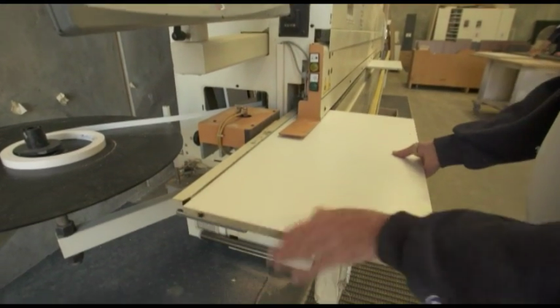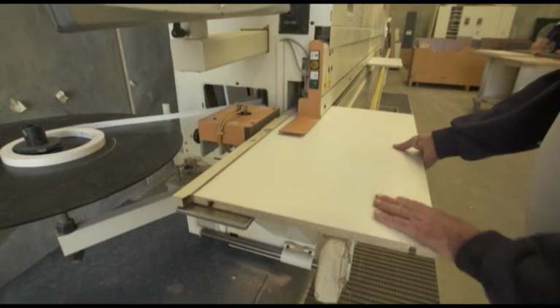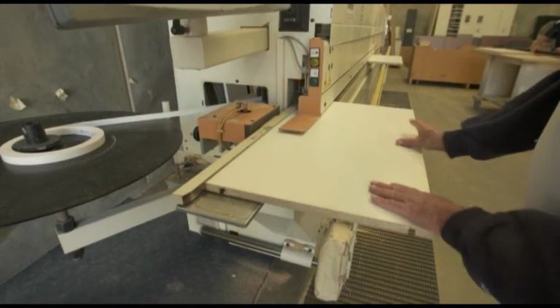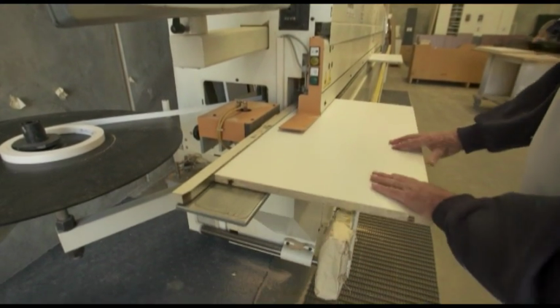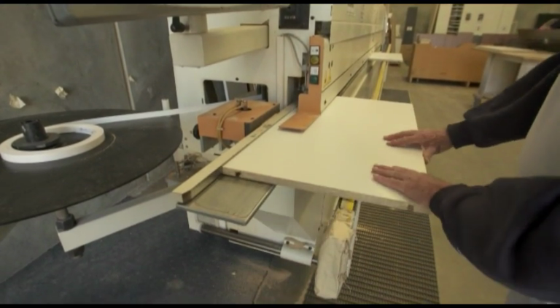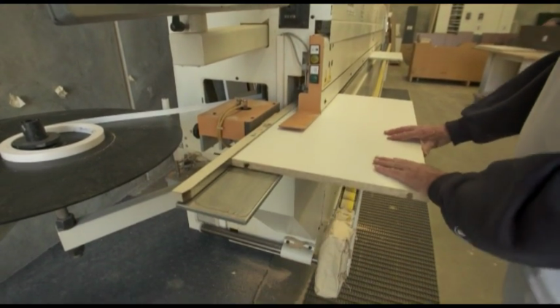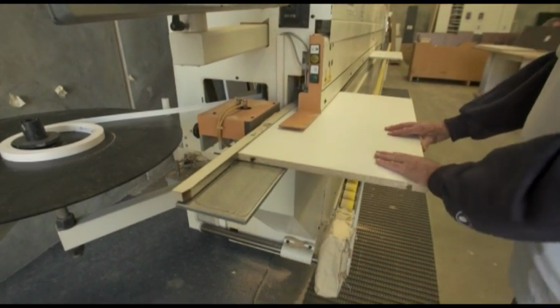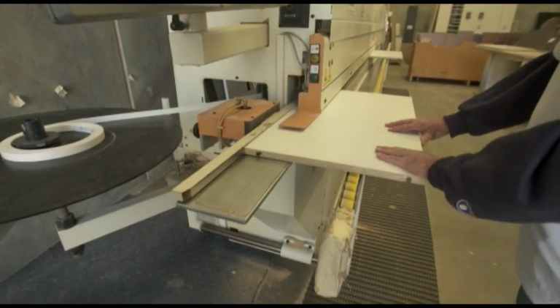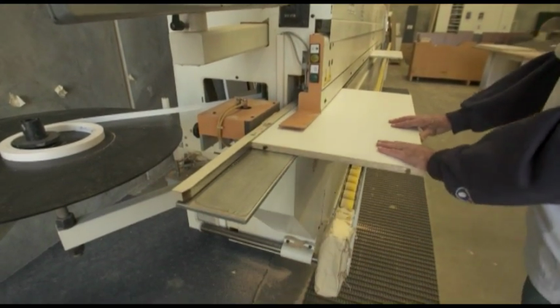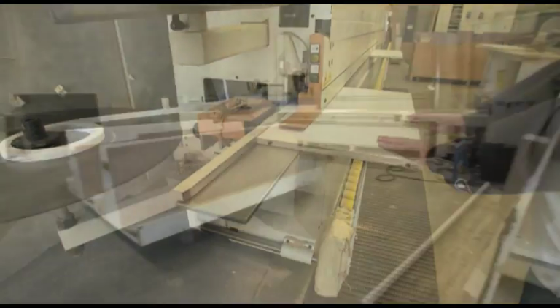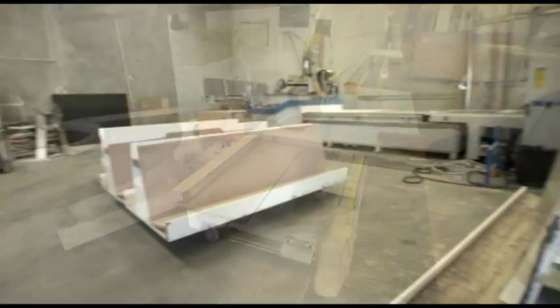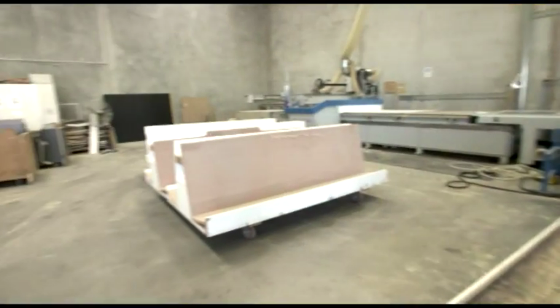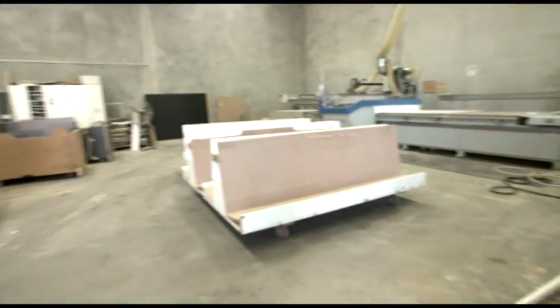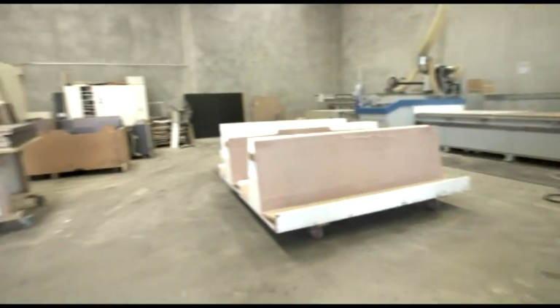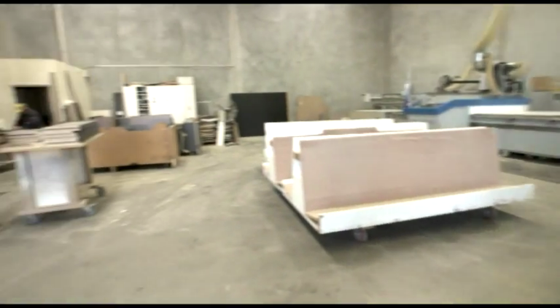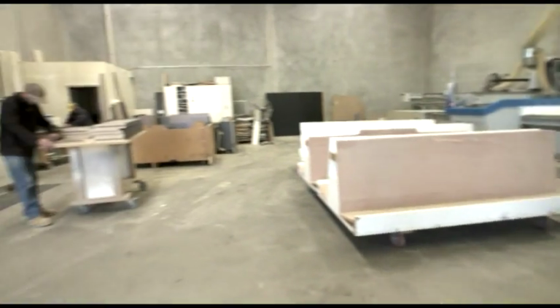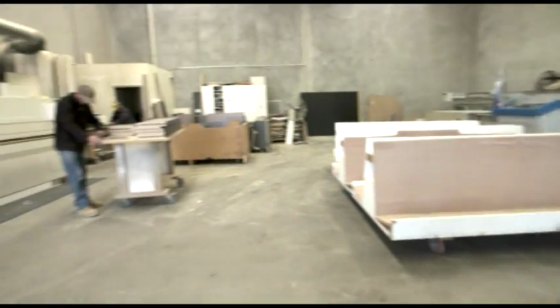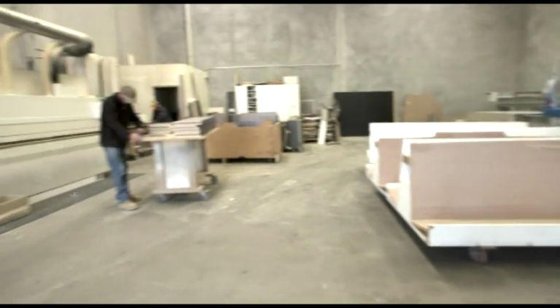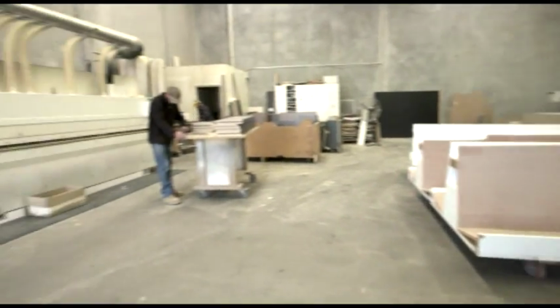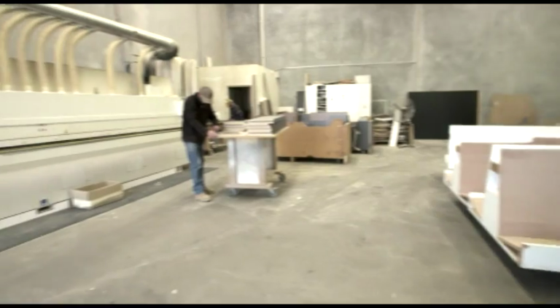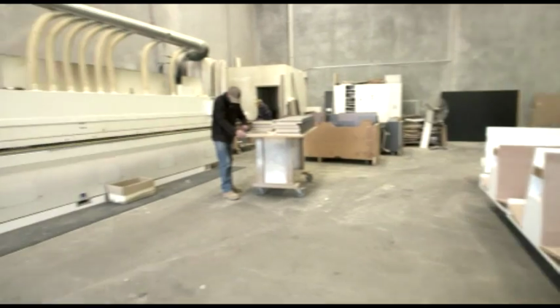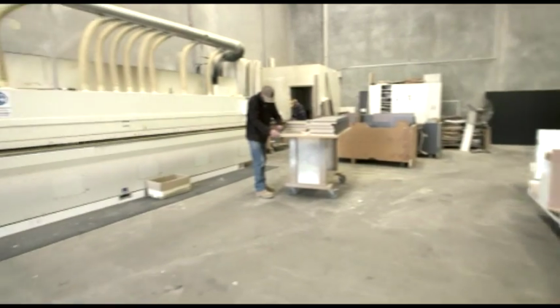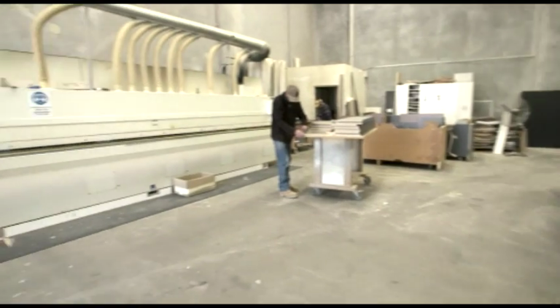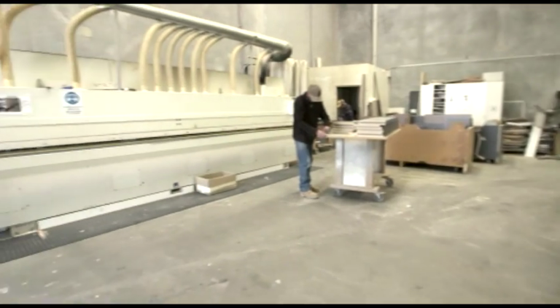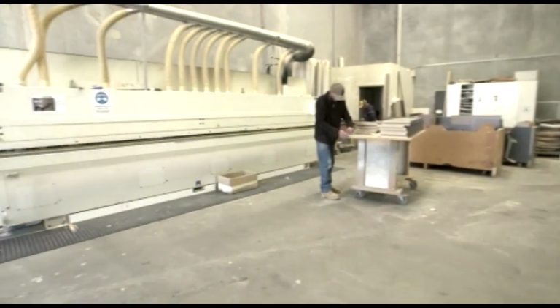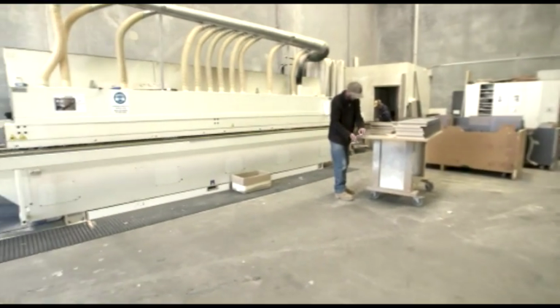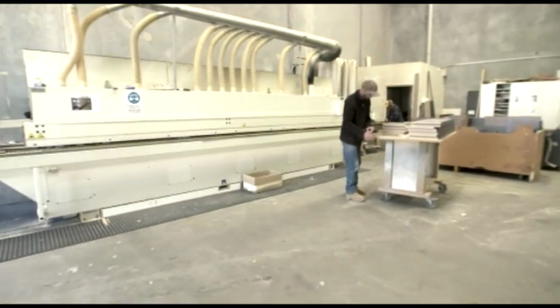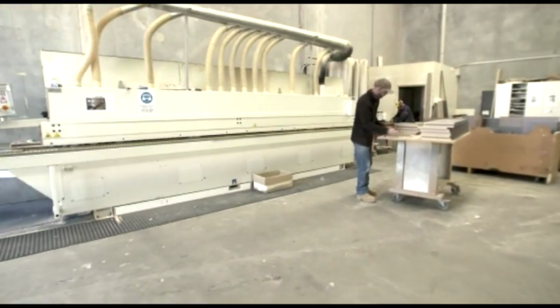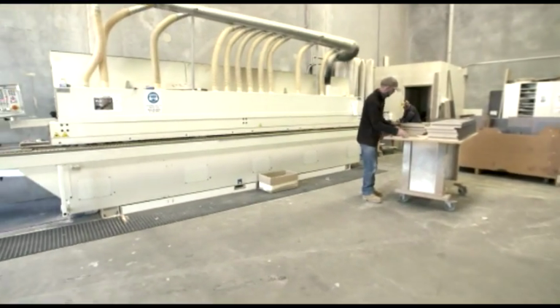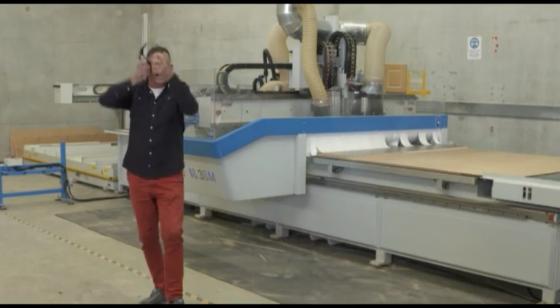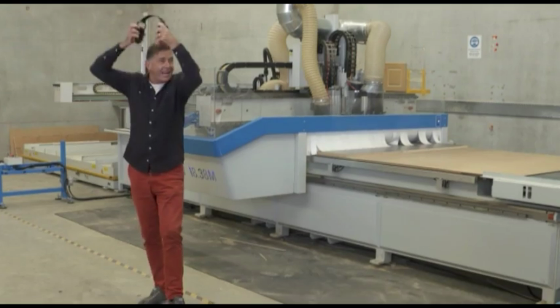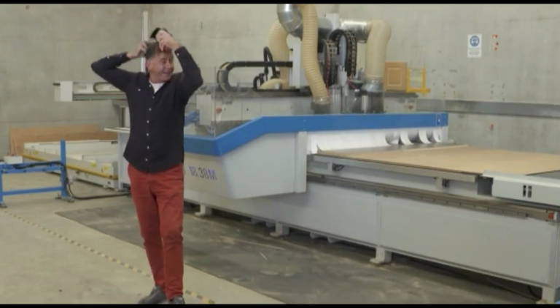Every piece of furniture is unique. Welcome everyone to Real Estate TV. Check it out.